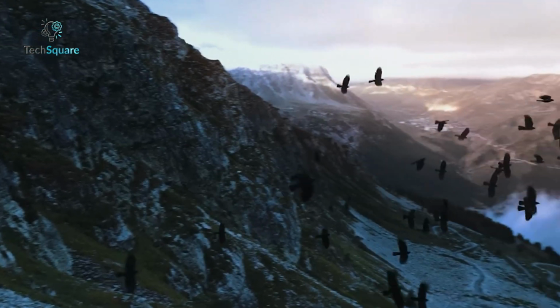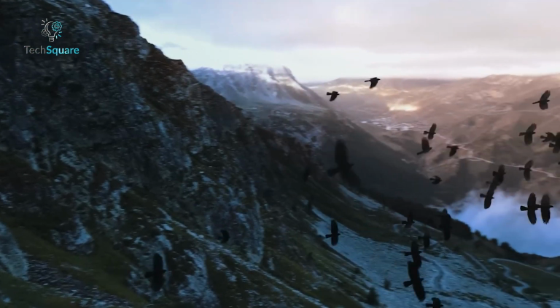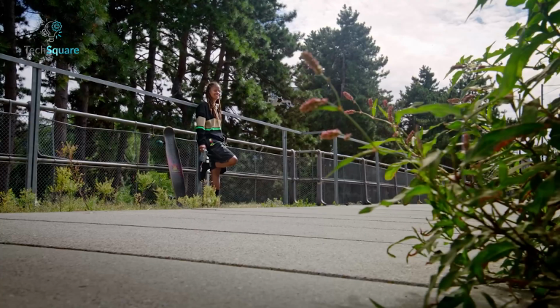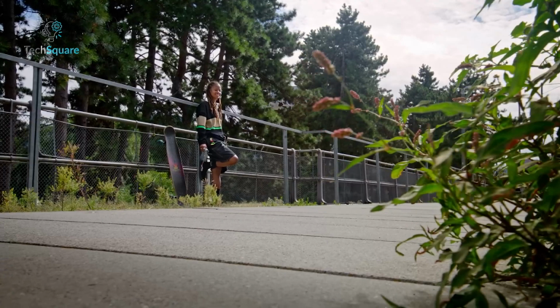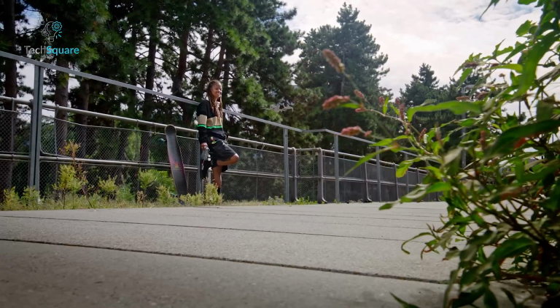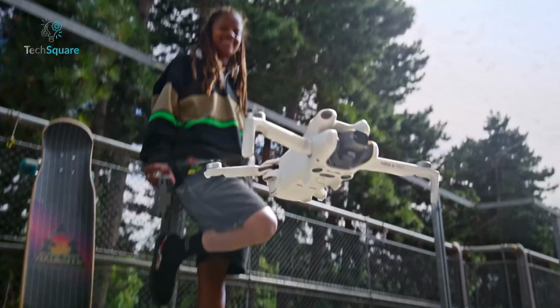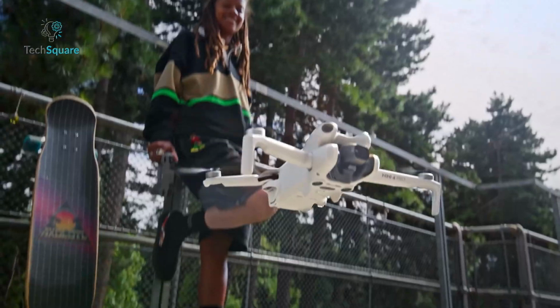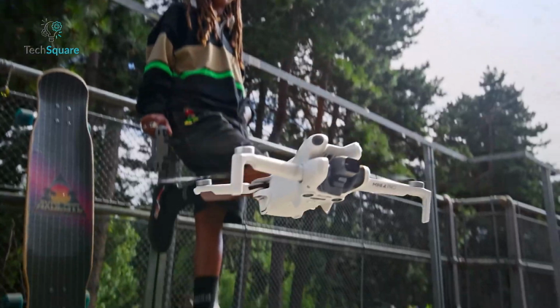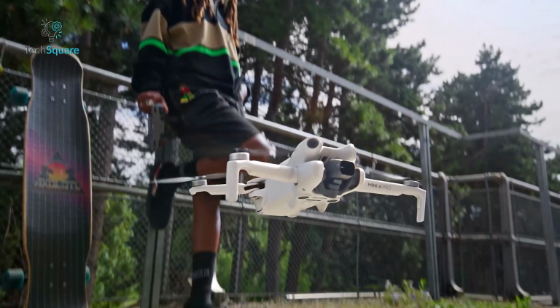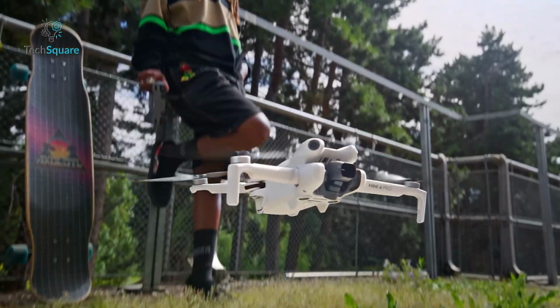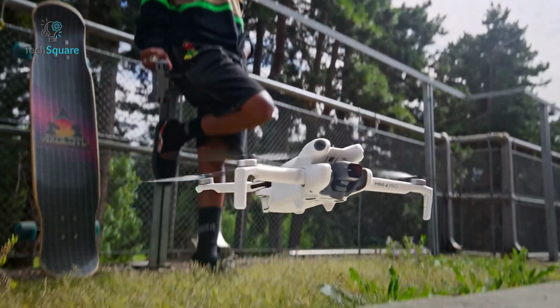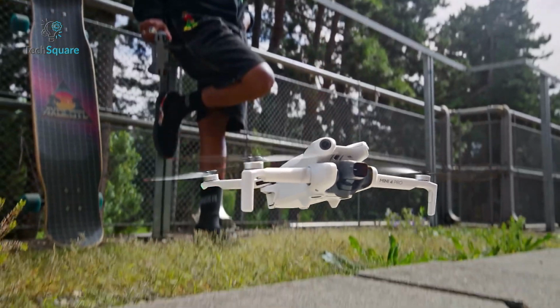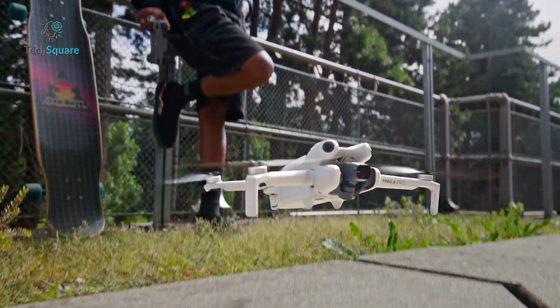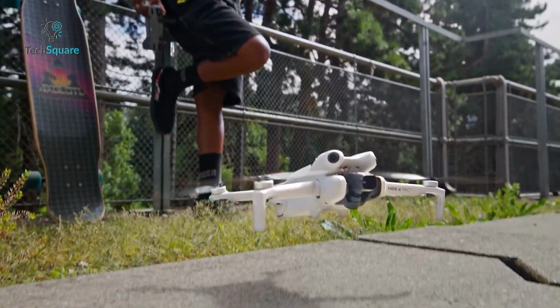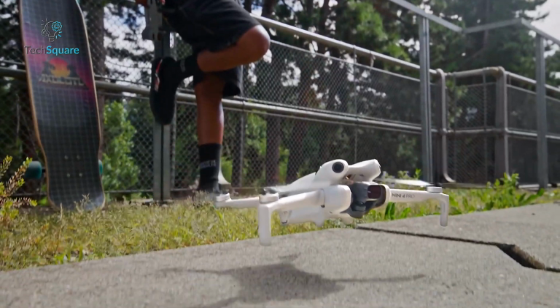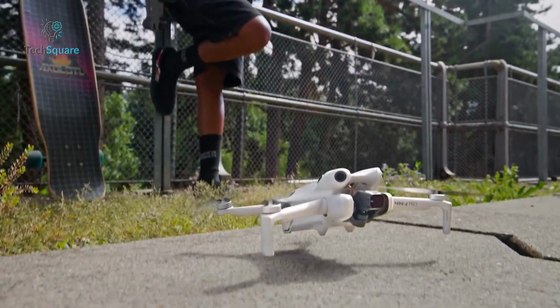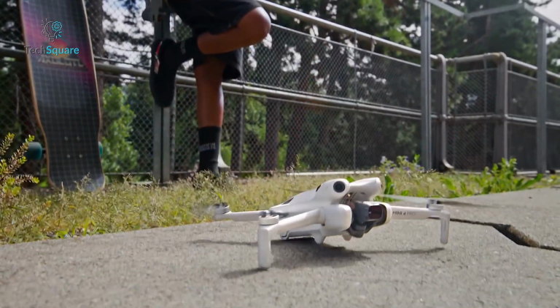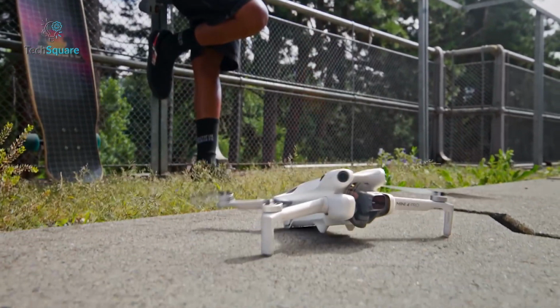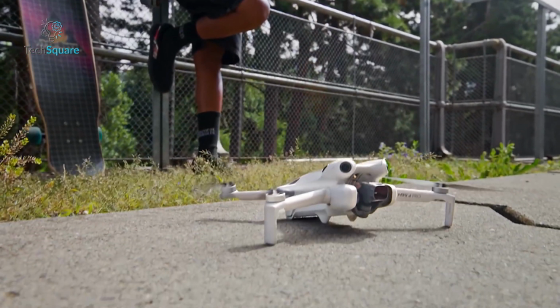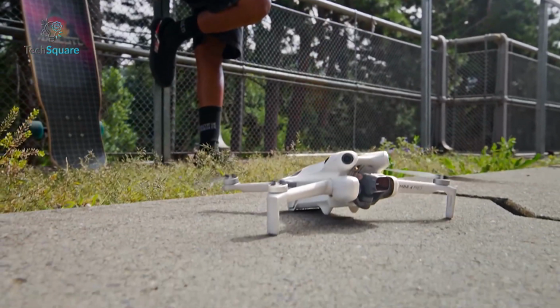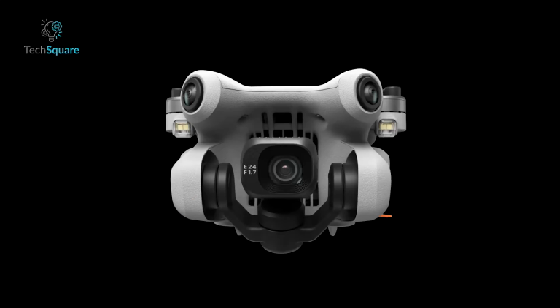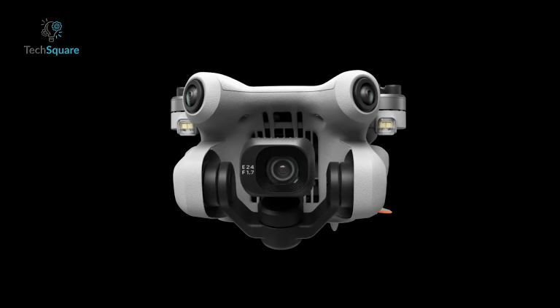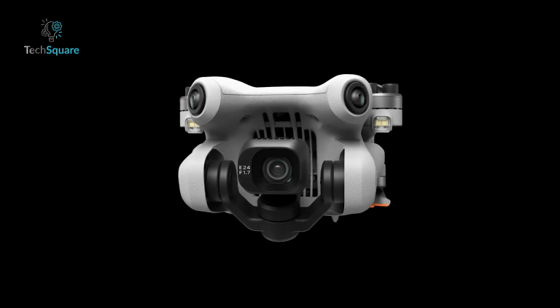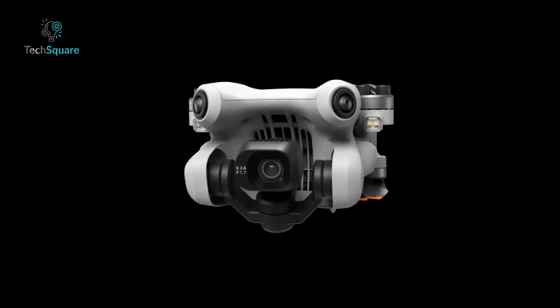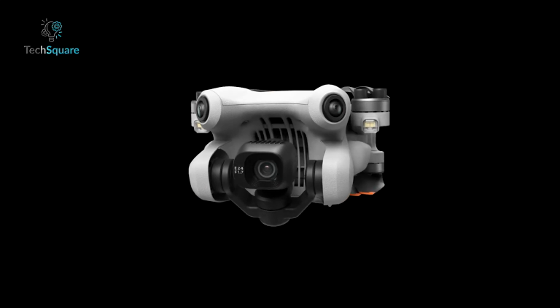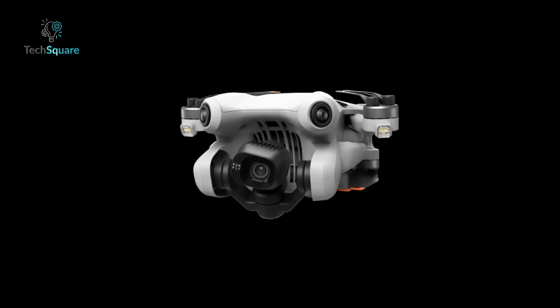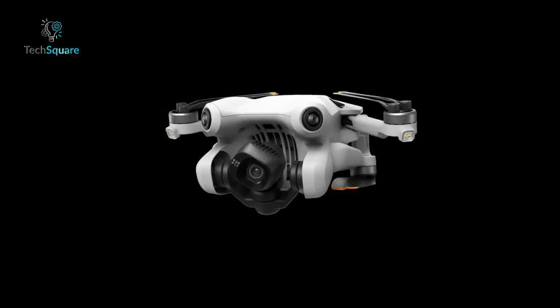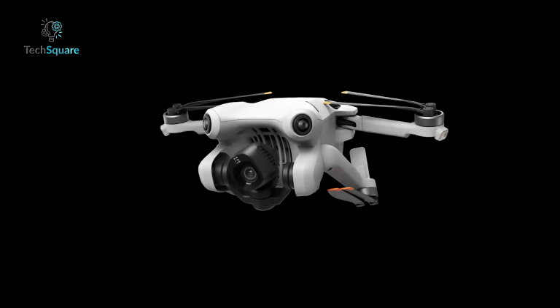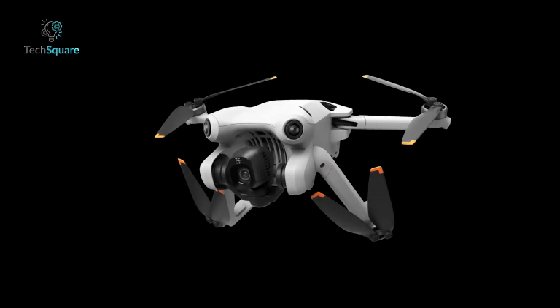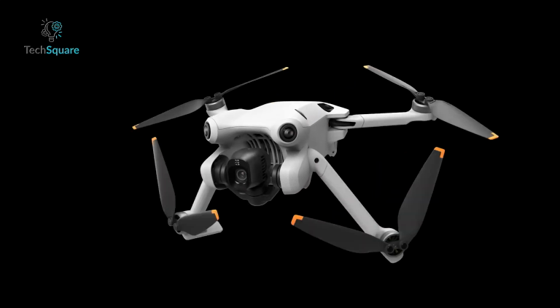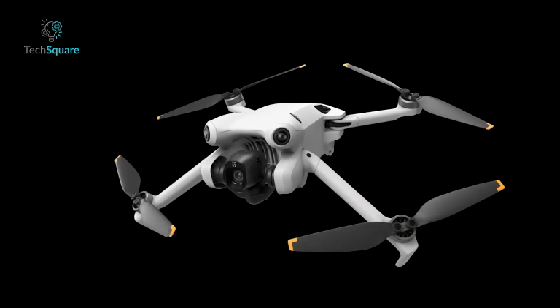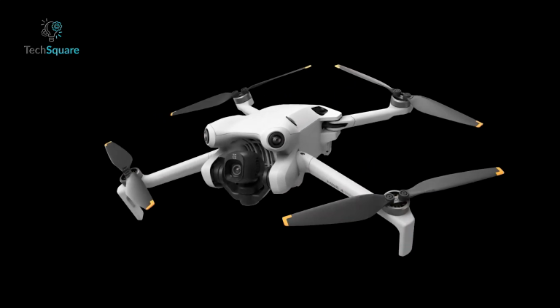This drone isn't just upgraded — it's a major leap, blending pro features with easy controls.